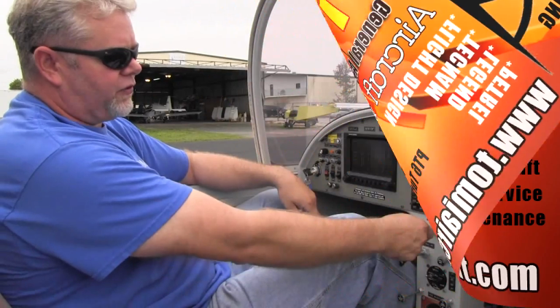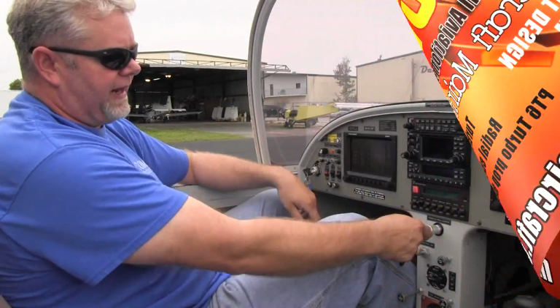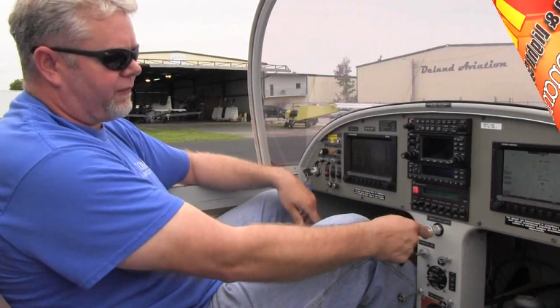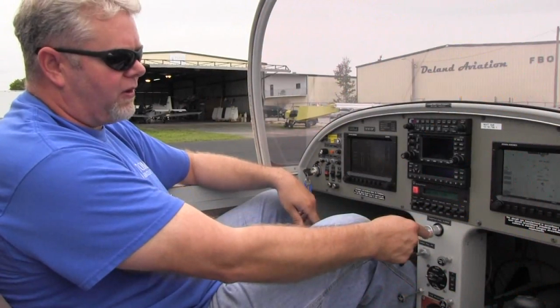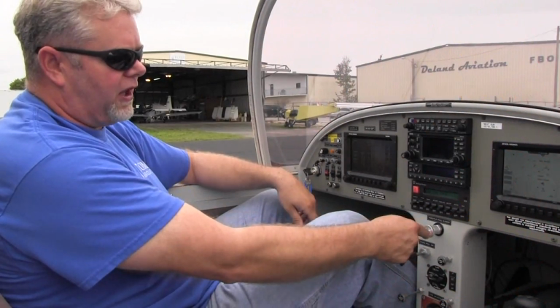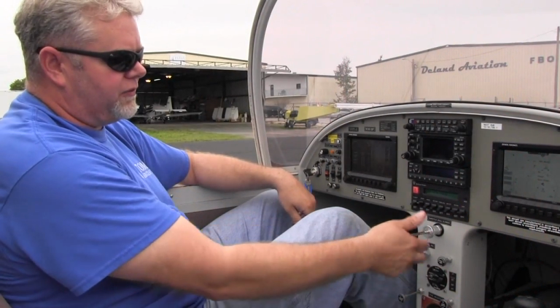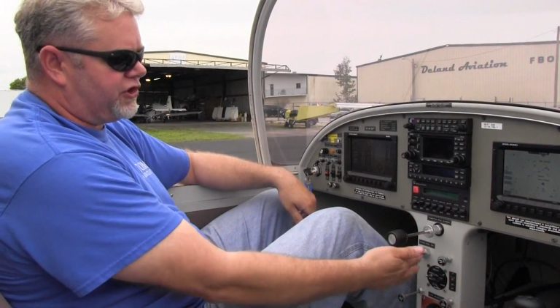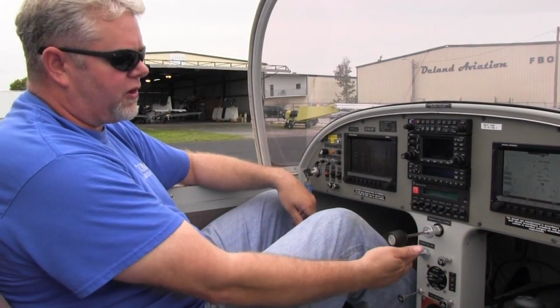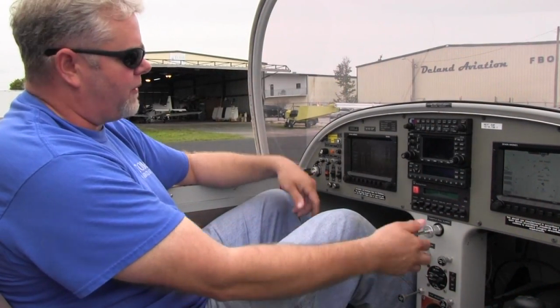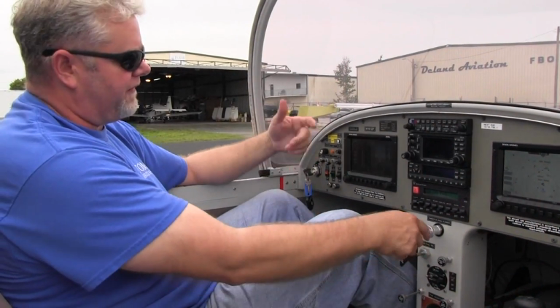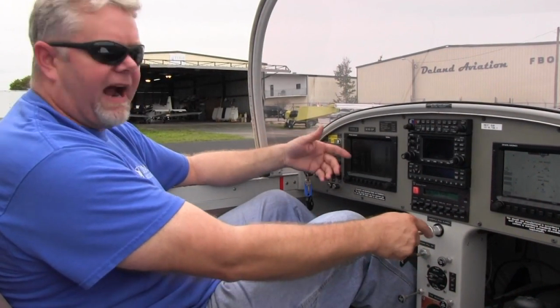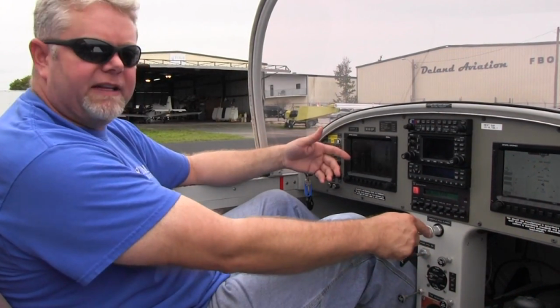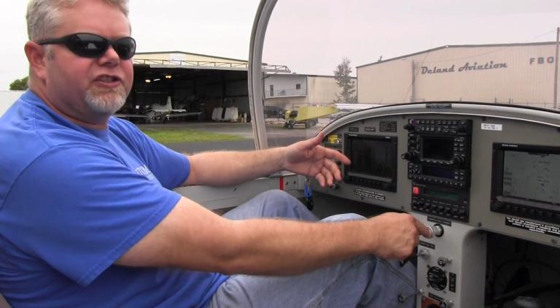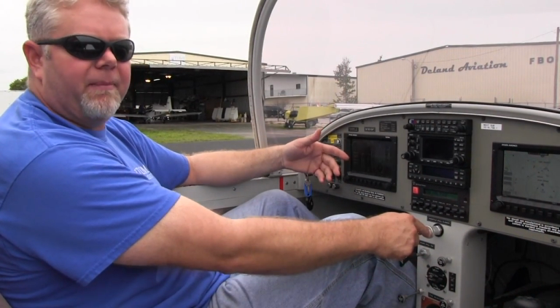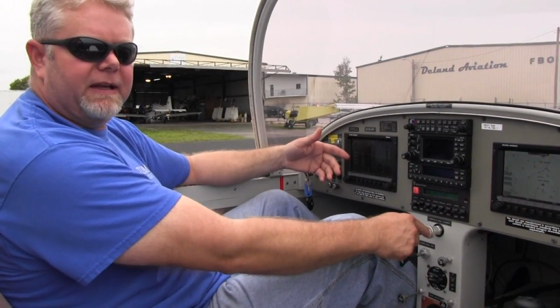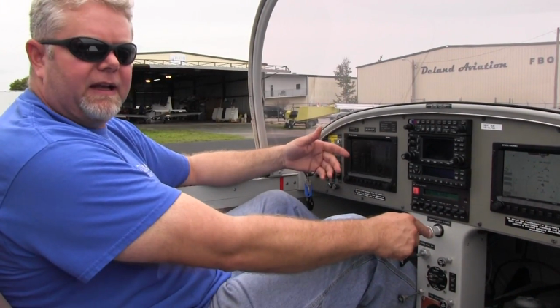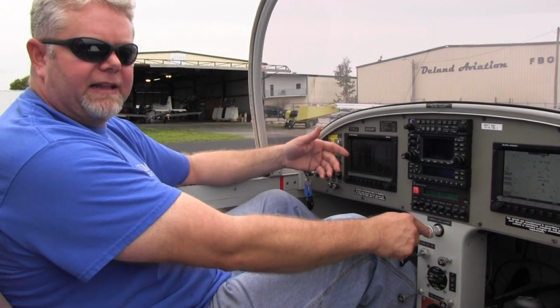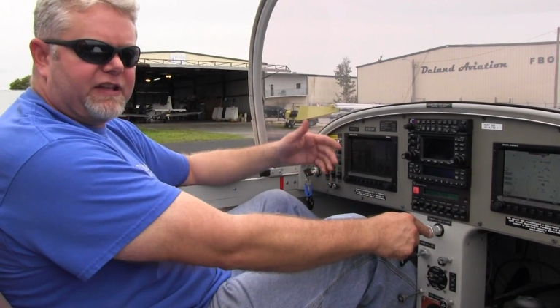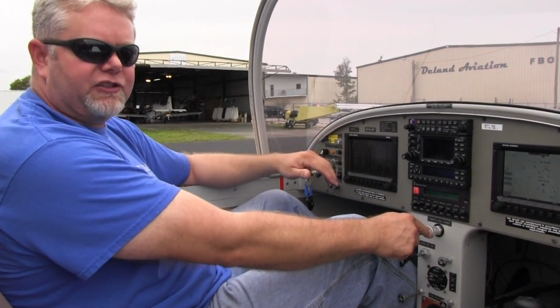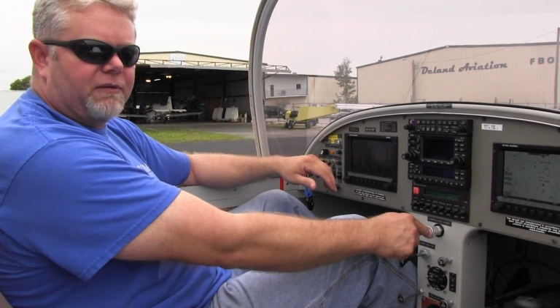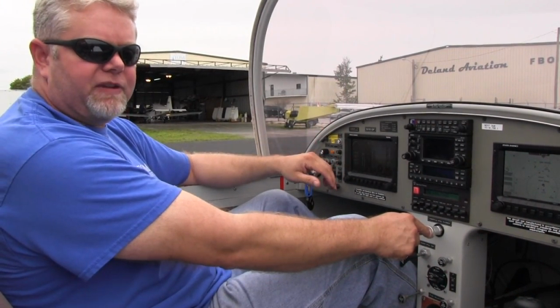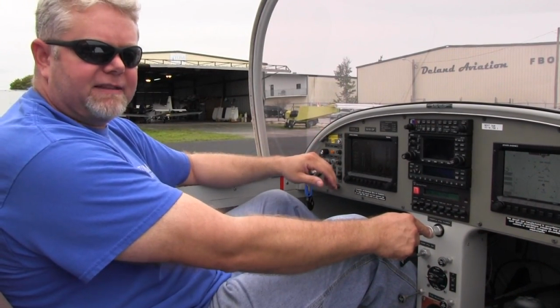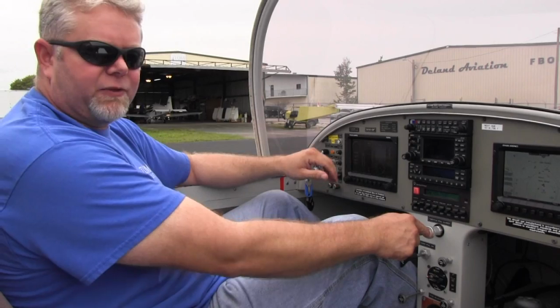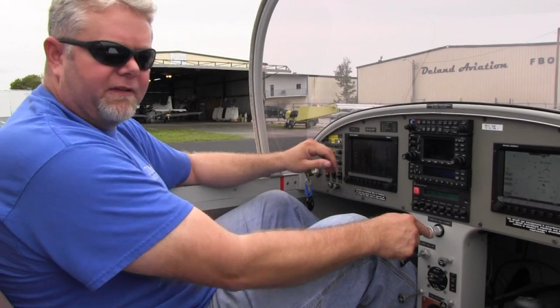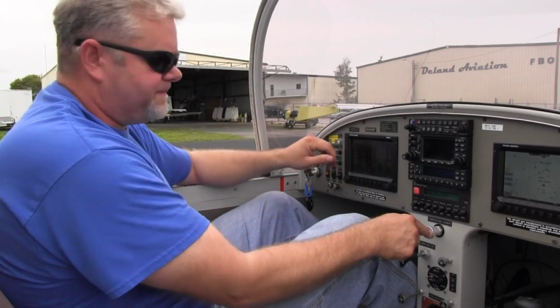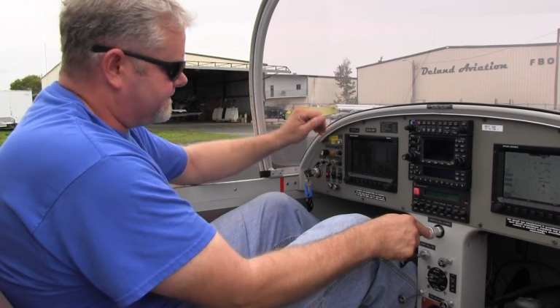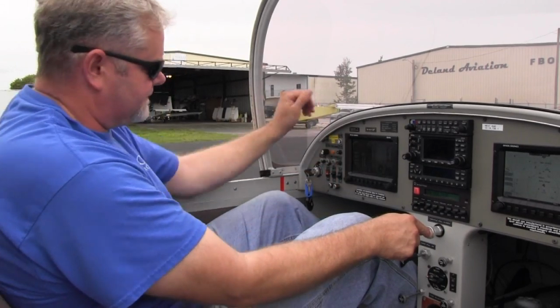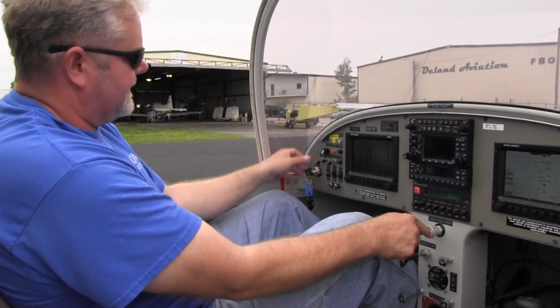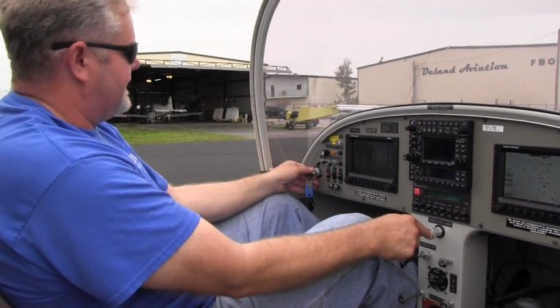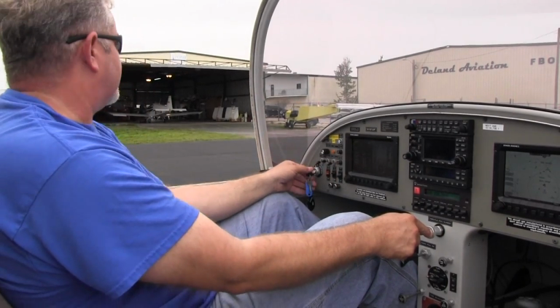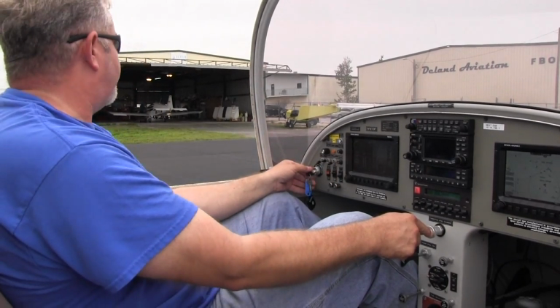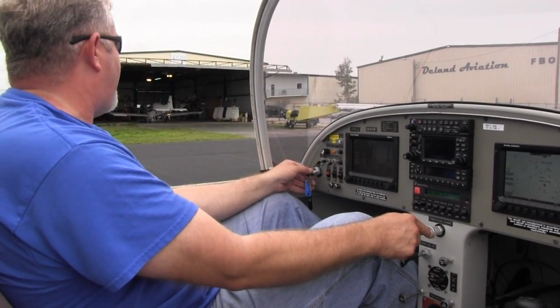We're going to have the throttle close, the choke on, and we're going to fire the engine up. This is how you start a Rotax 912. Clear prop.